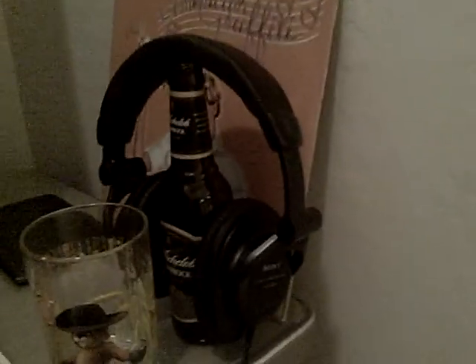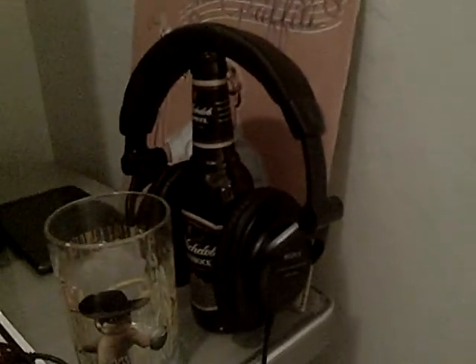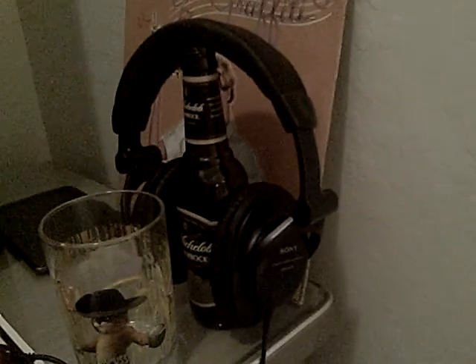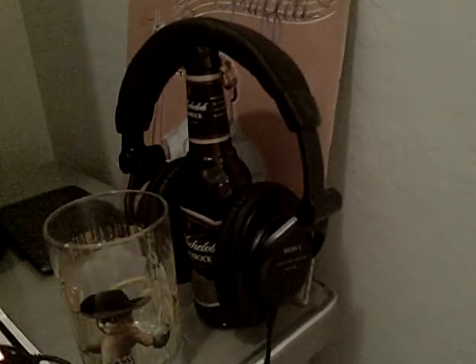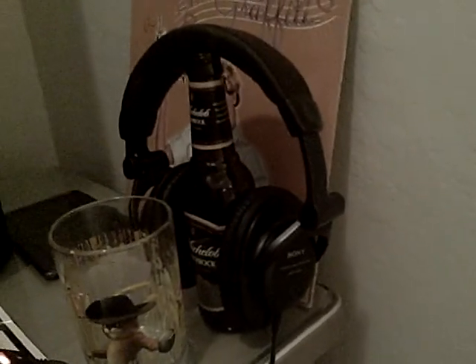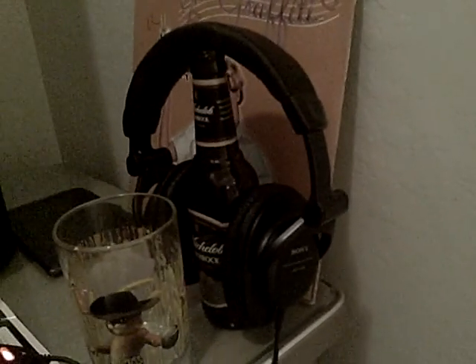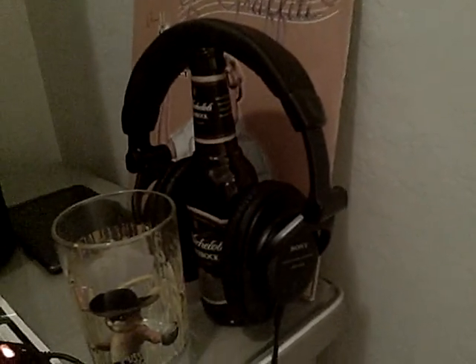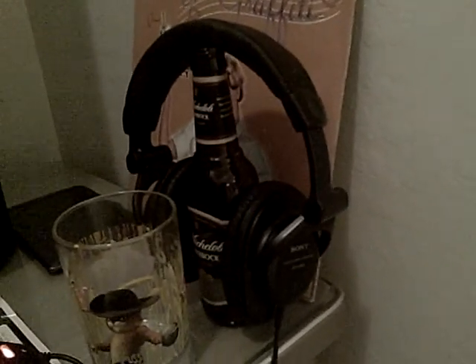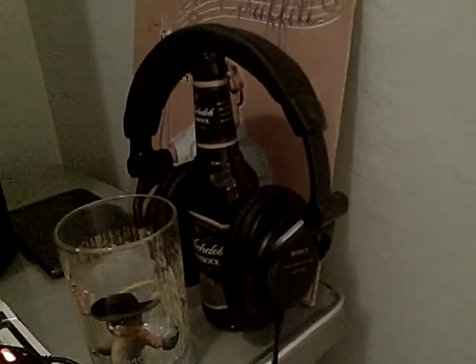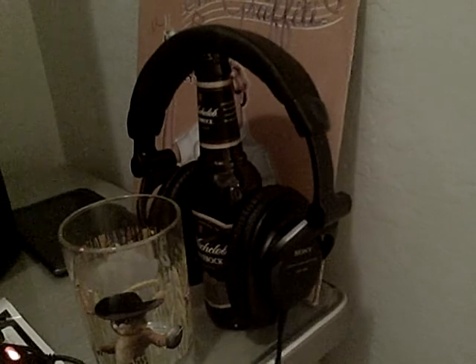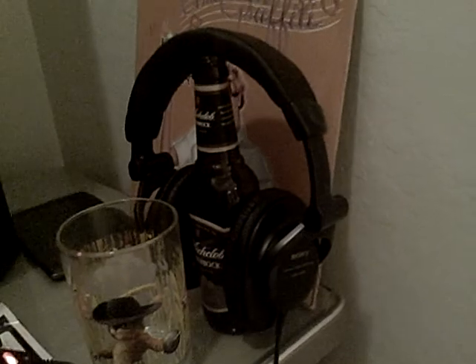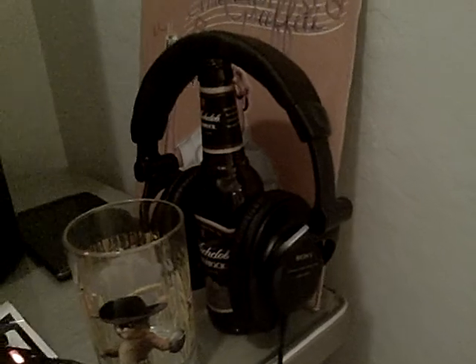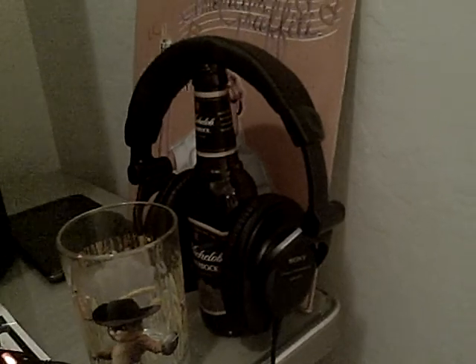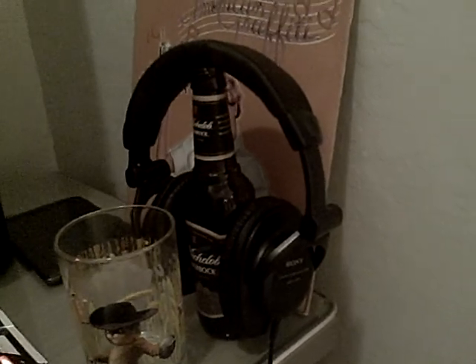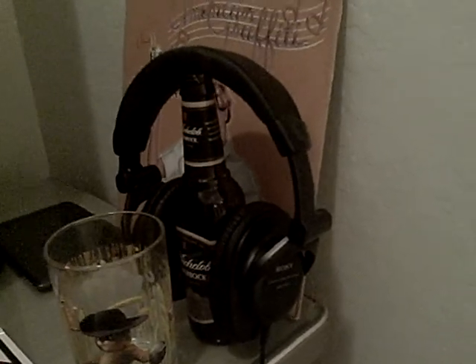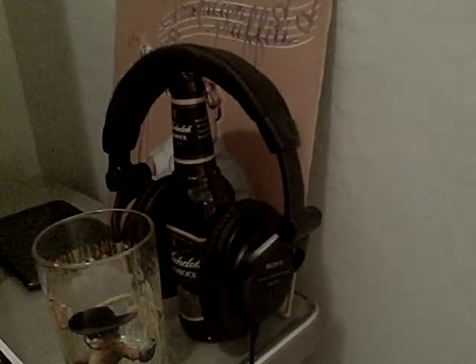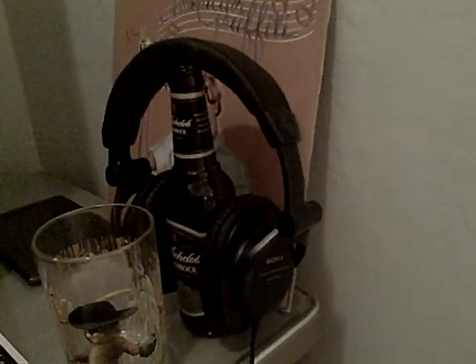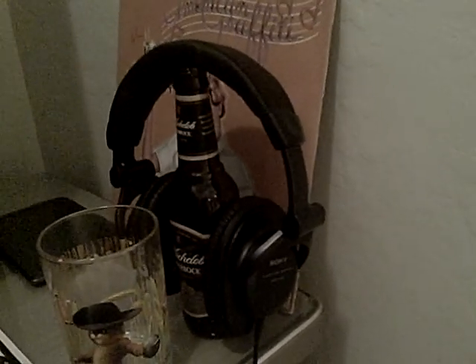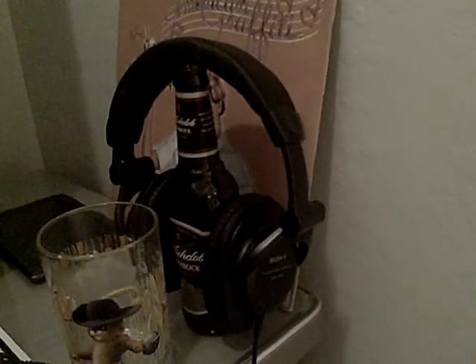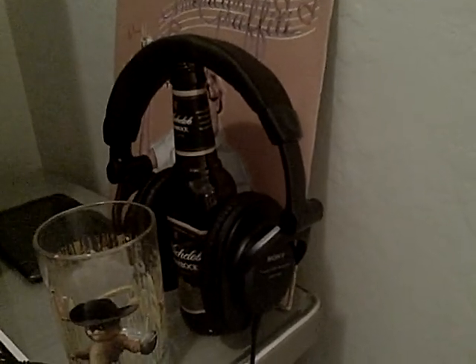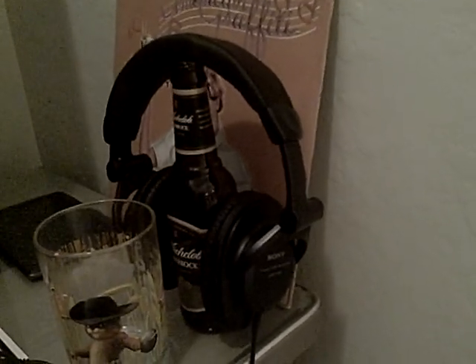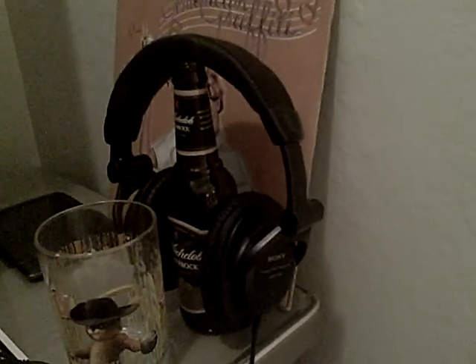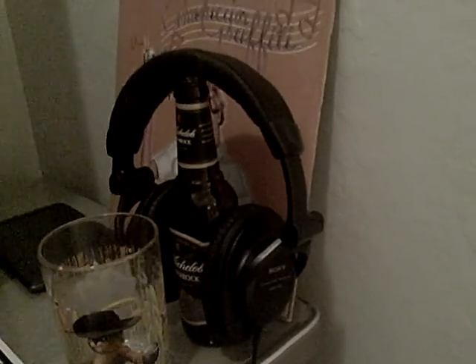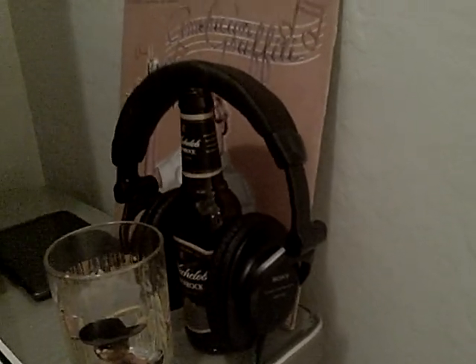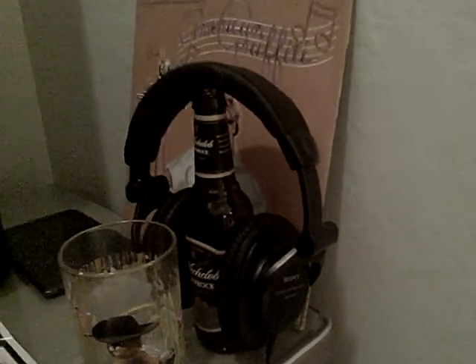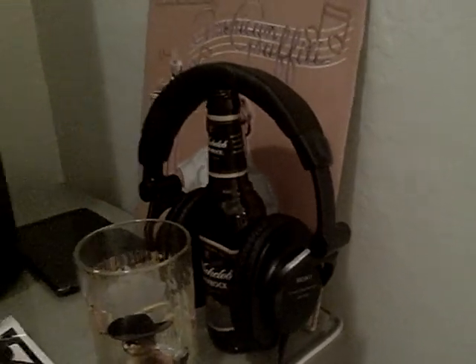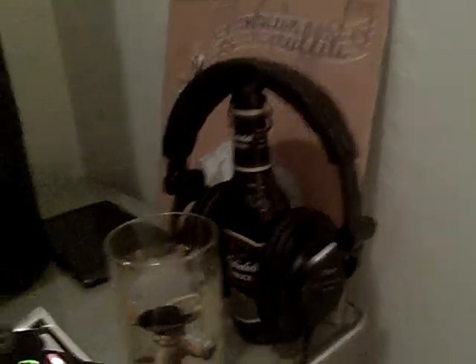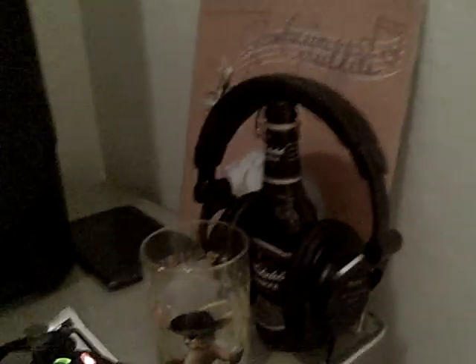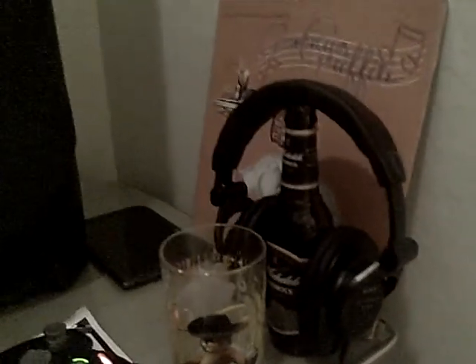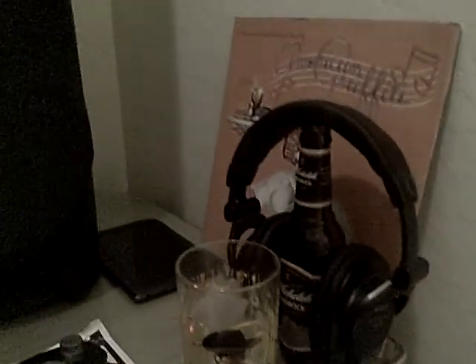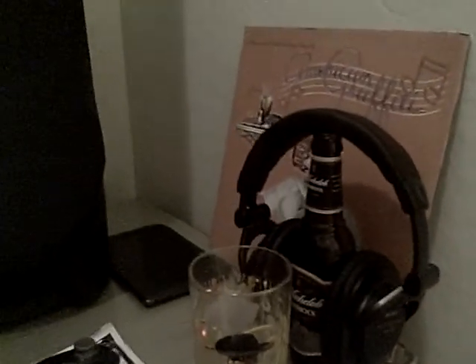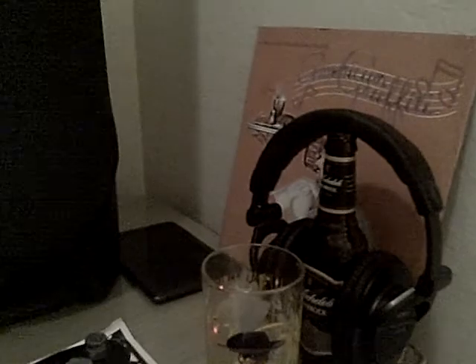Here are the headphones my brother hooked me up with. He used them when he did audio/video setup. They work well.